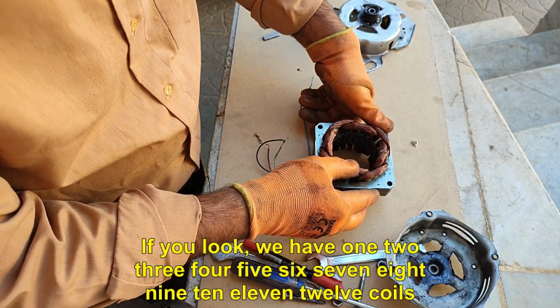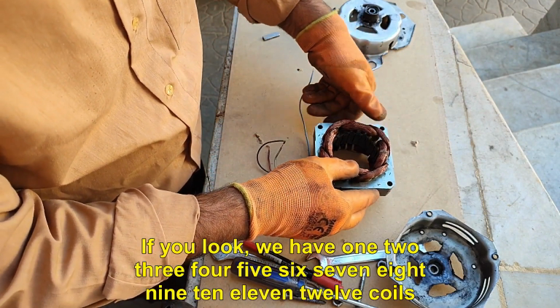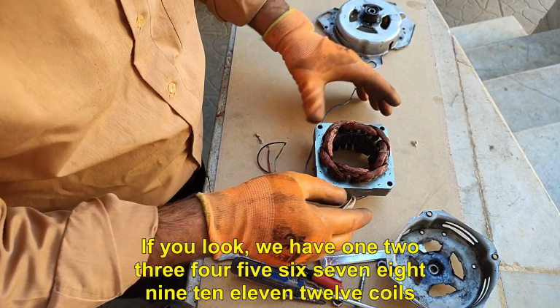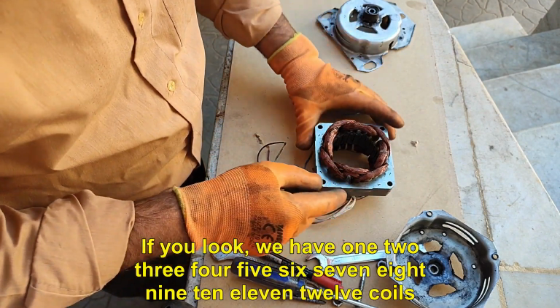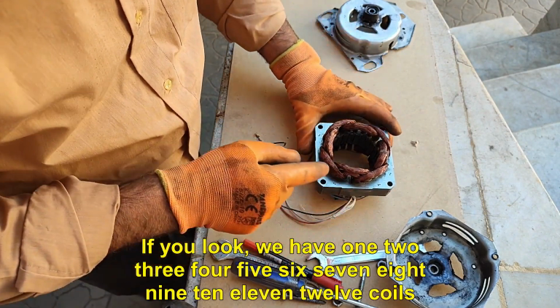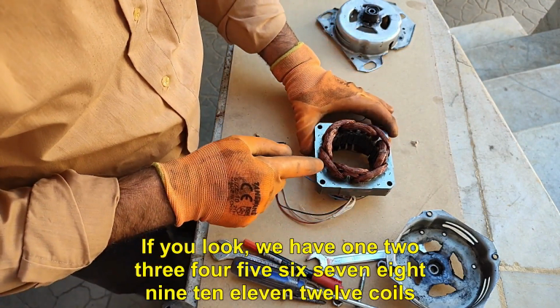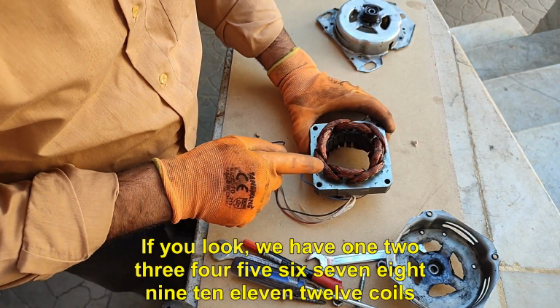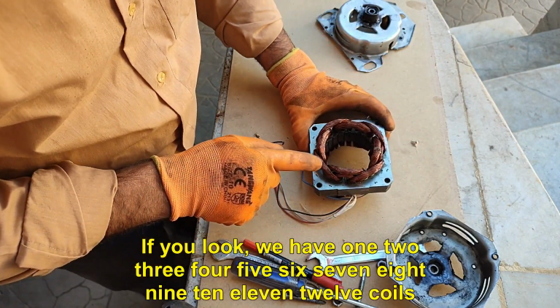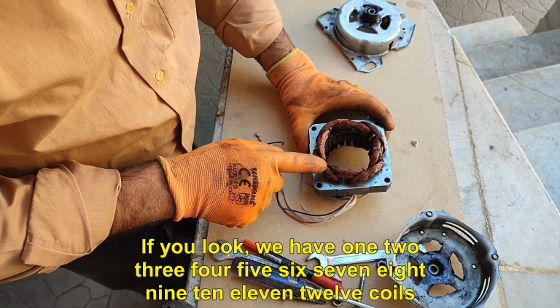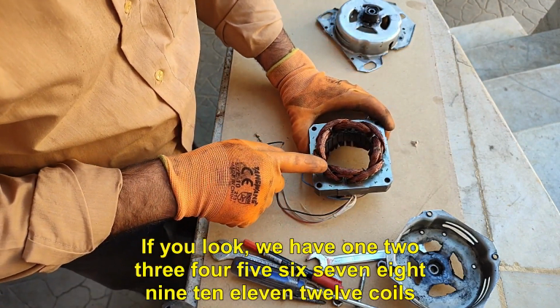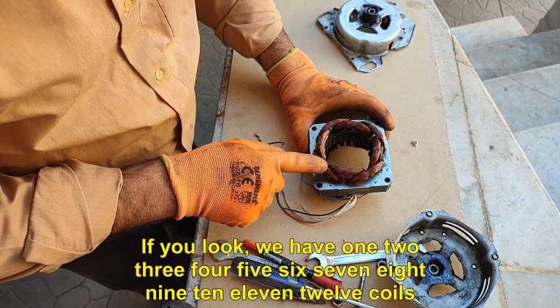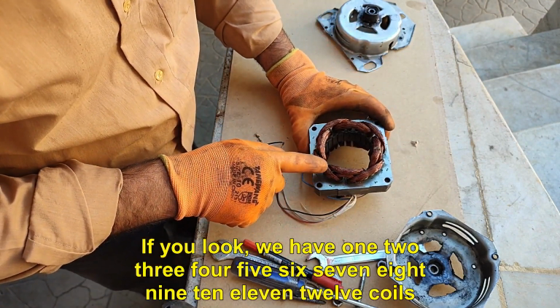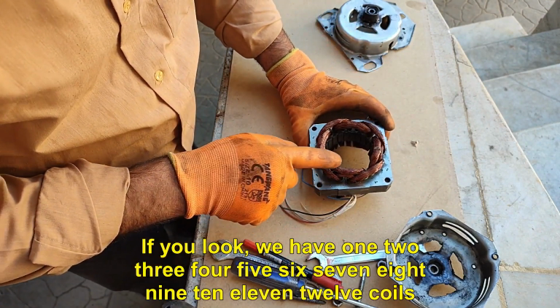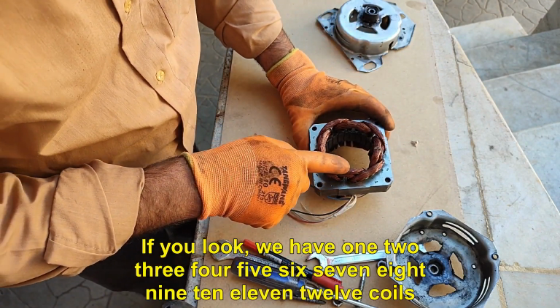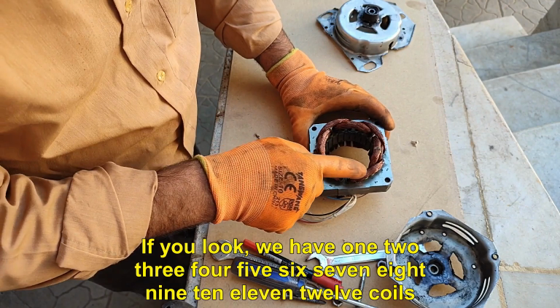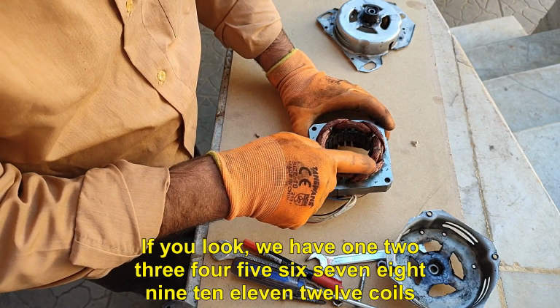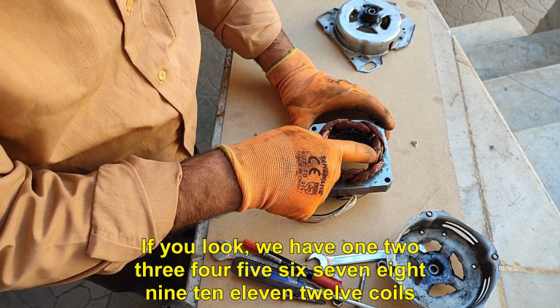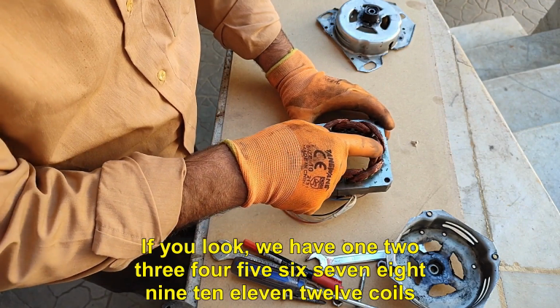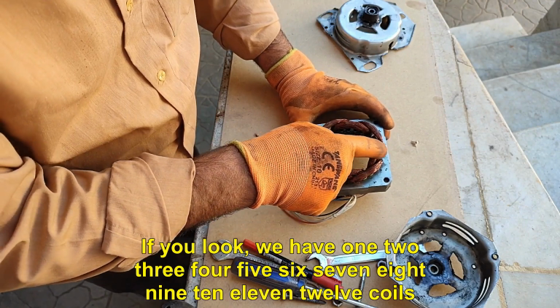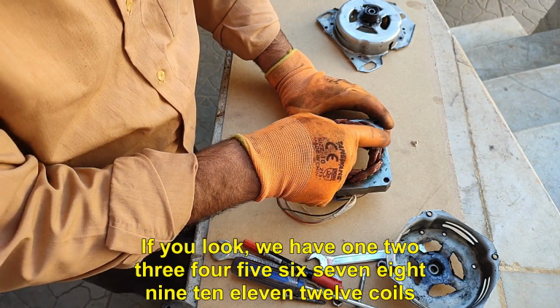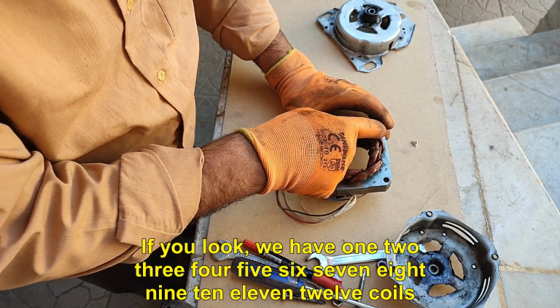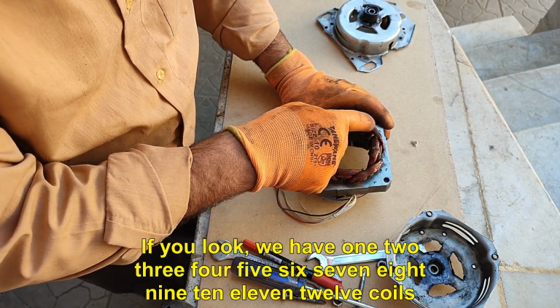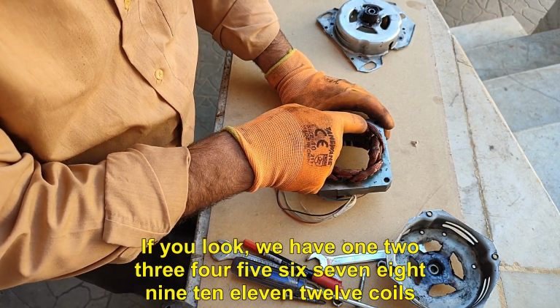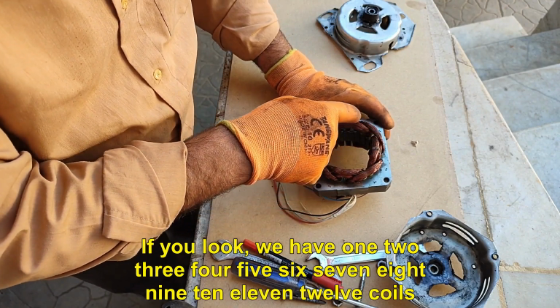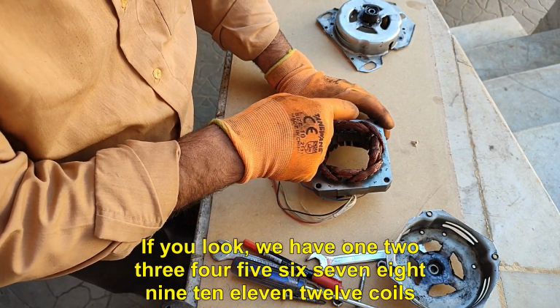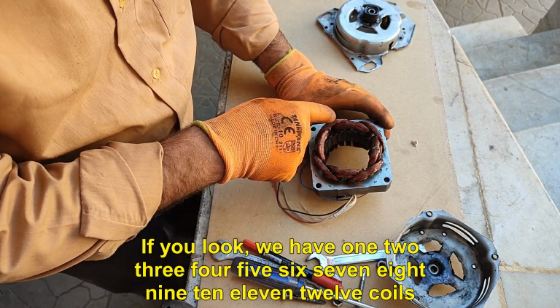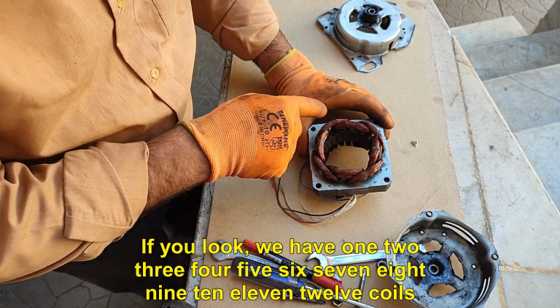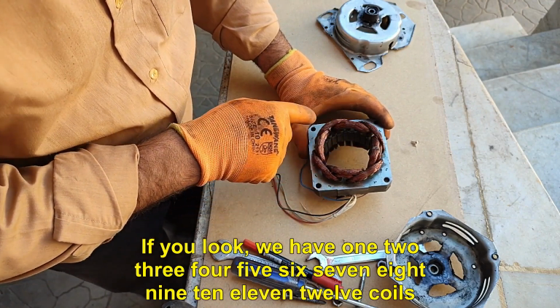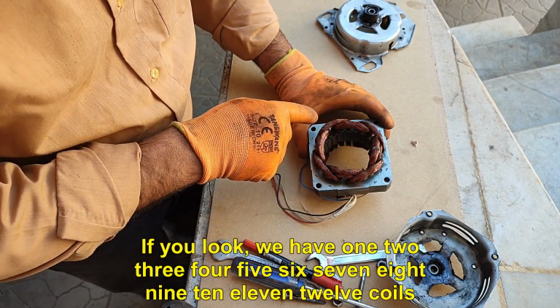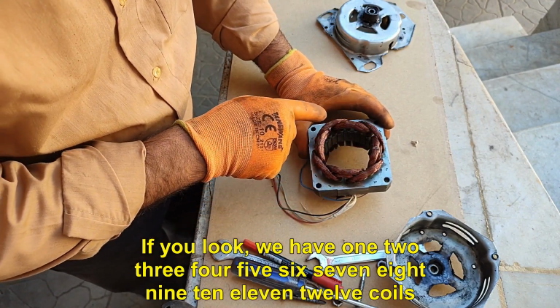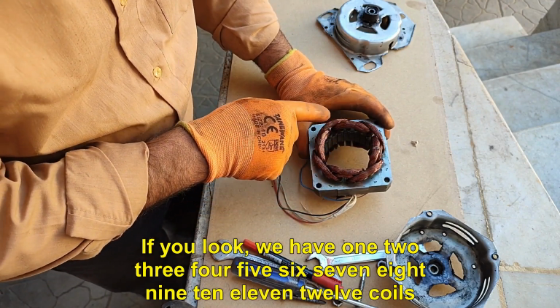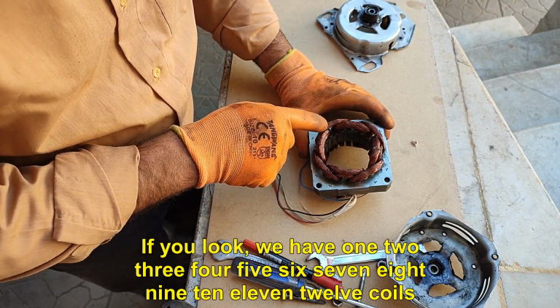If you look, we have 1, 2, 3, 4, 5, 6, 7, 8, 9, 10, 11, 12 coils.